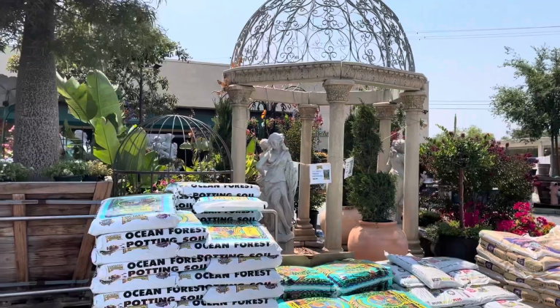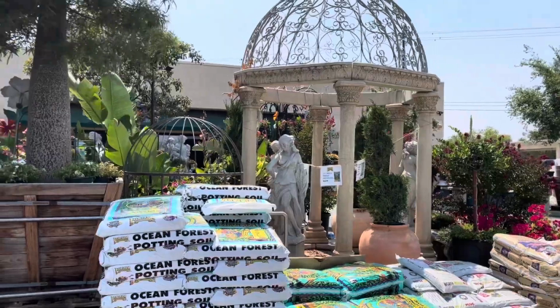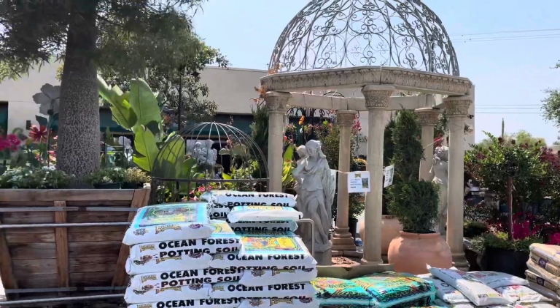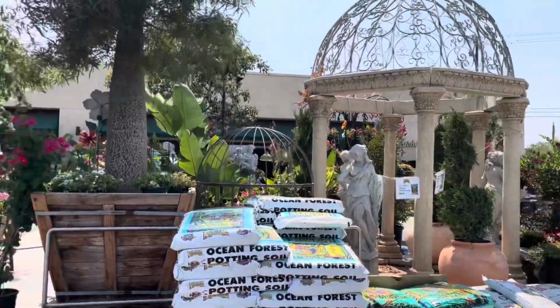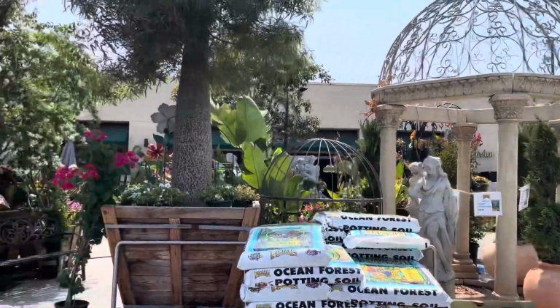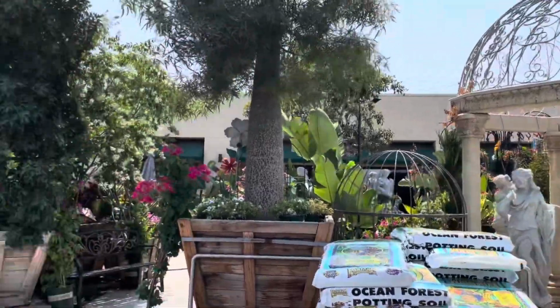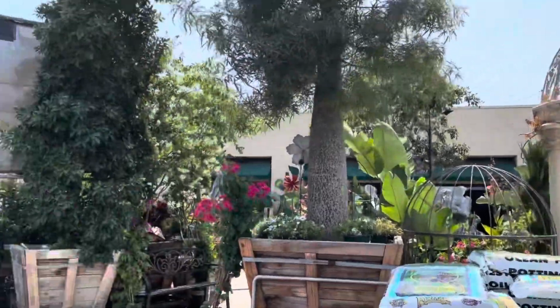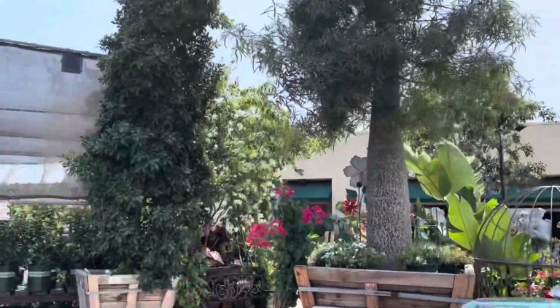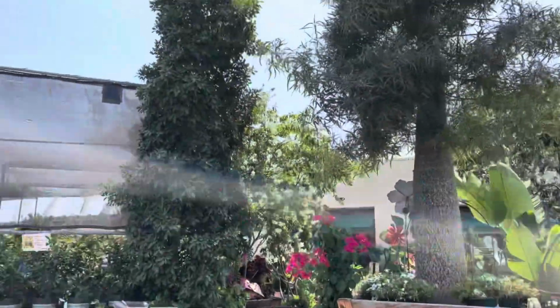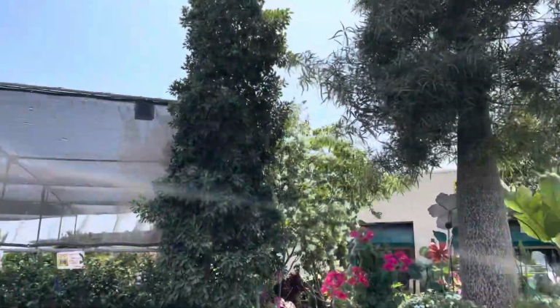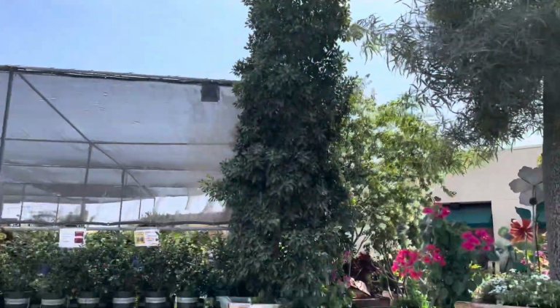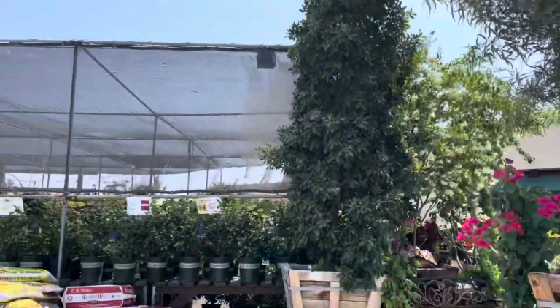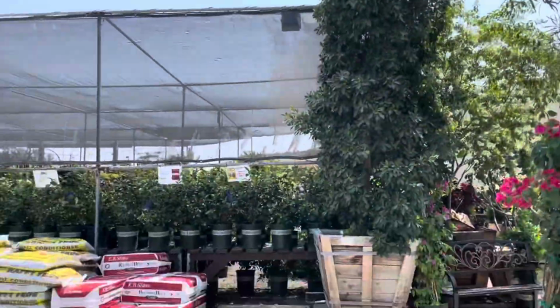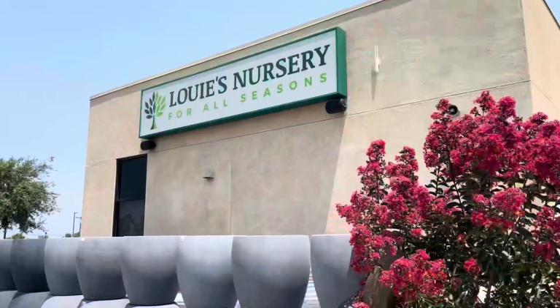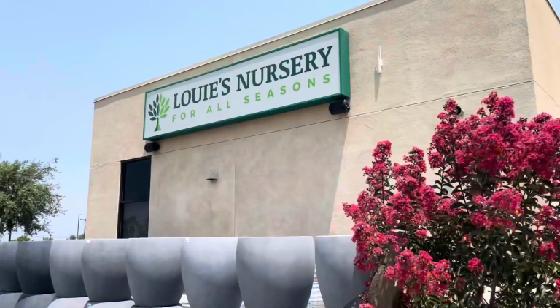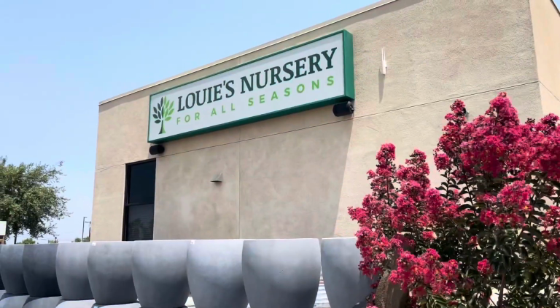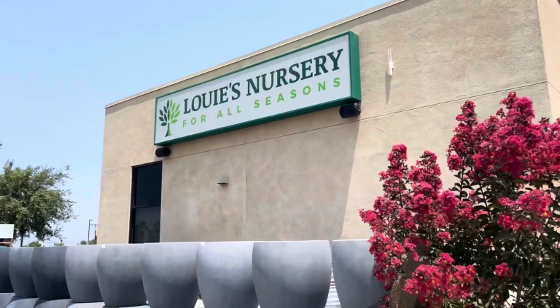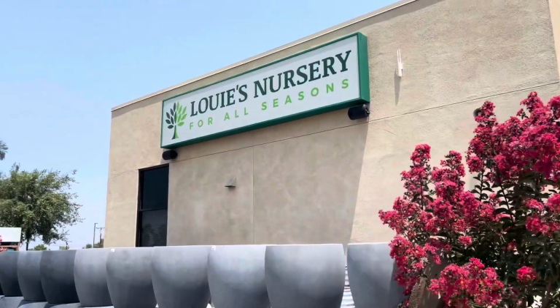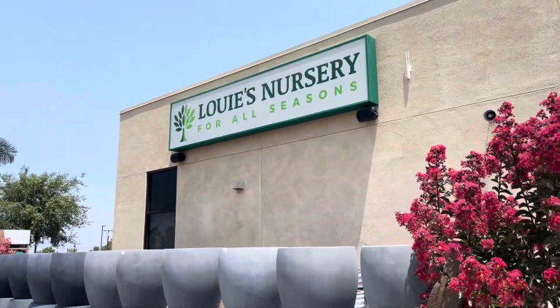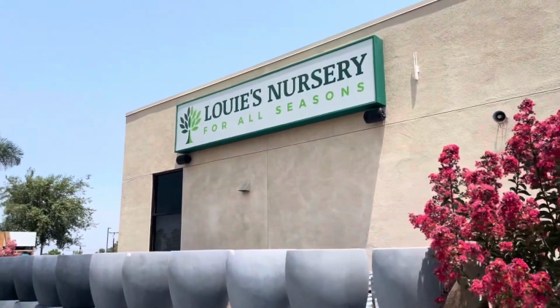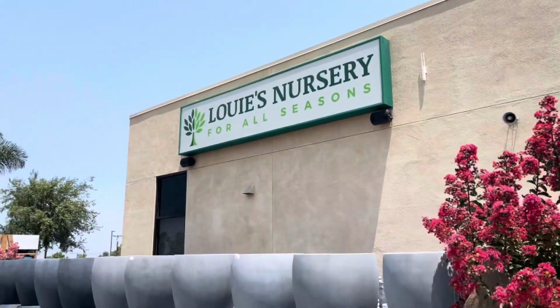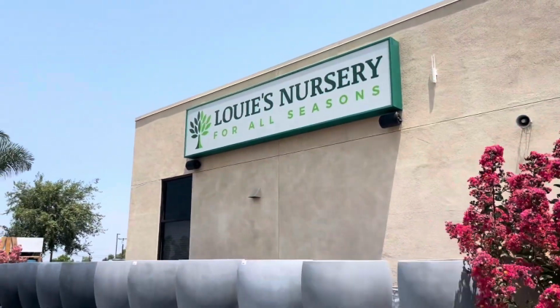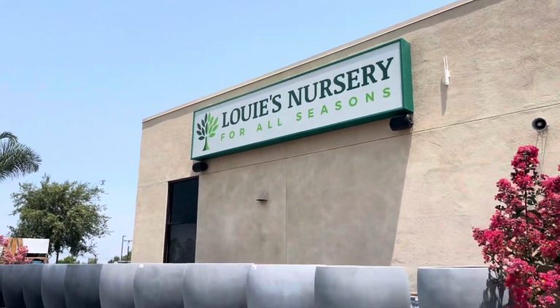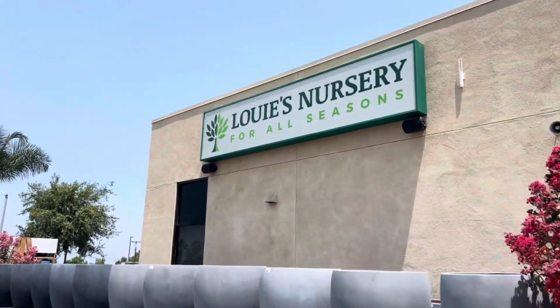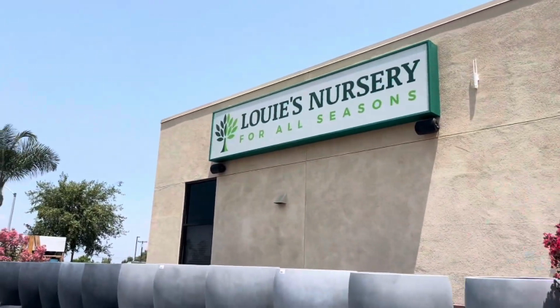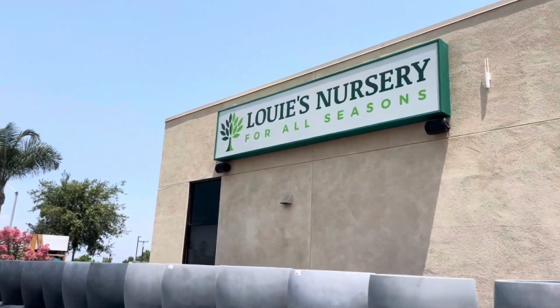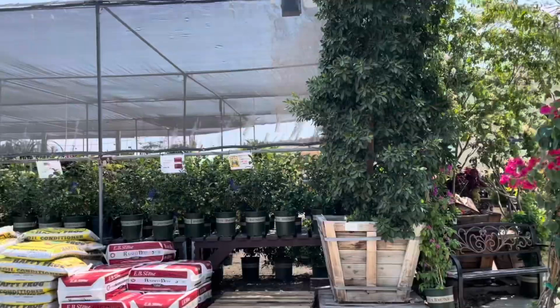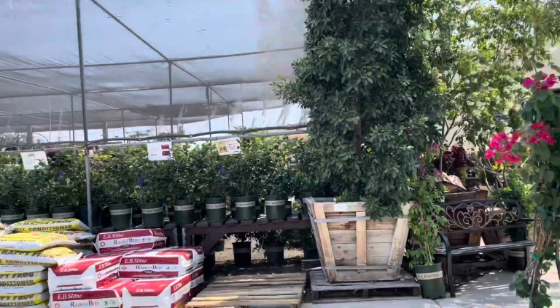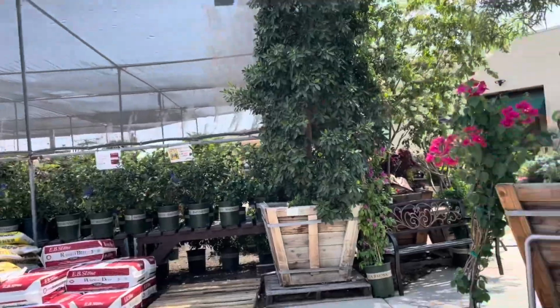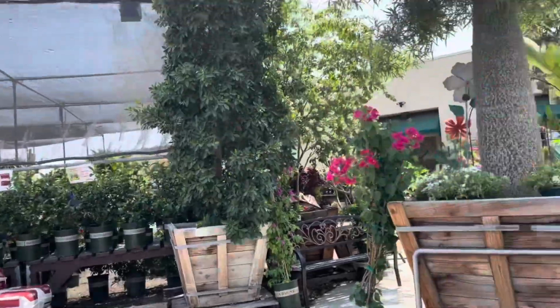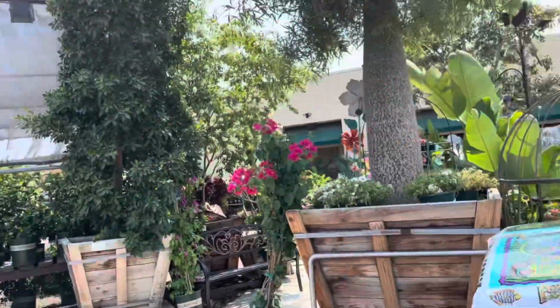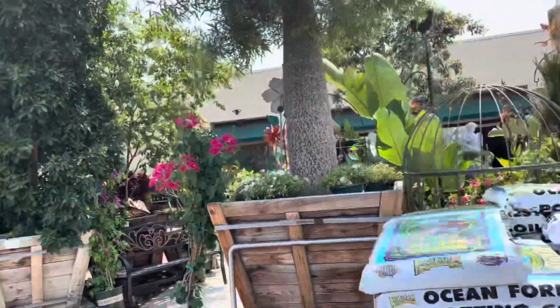Hi everyone, welcome back to my channel. My name is Rebecca and I wanted to visit a nursery in Riverside, California called Louie's Nursery.